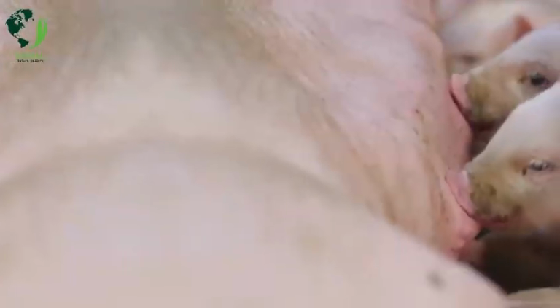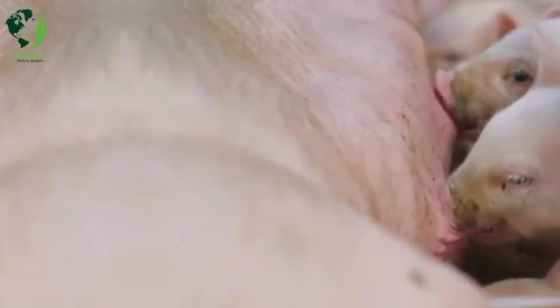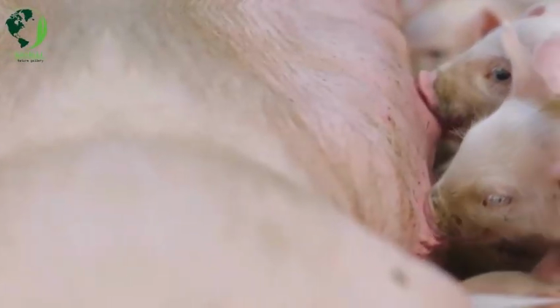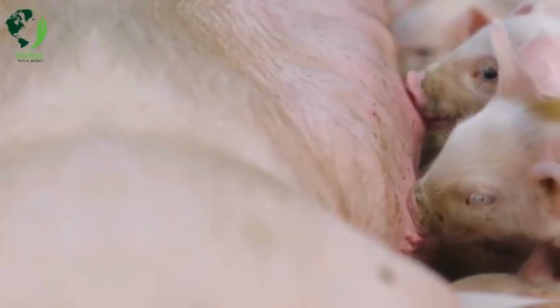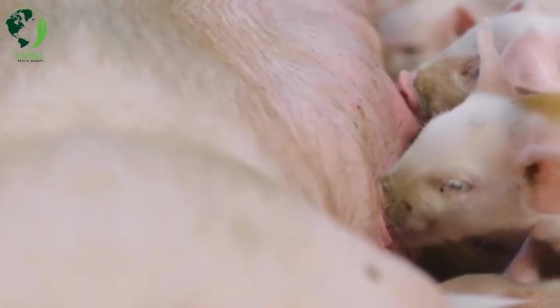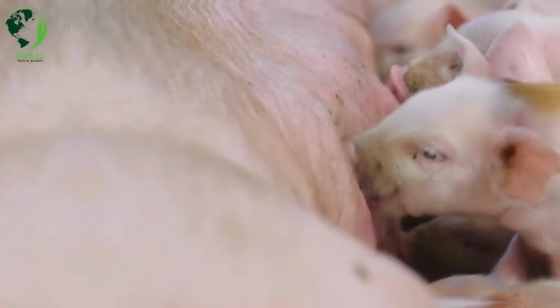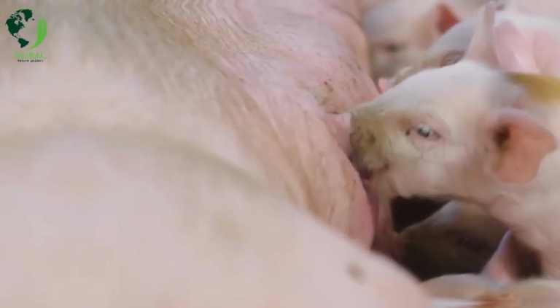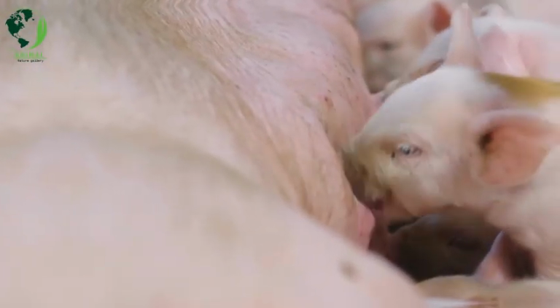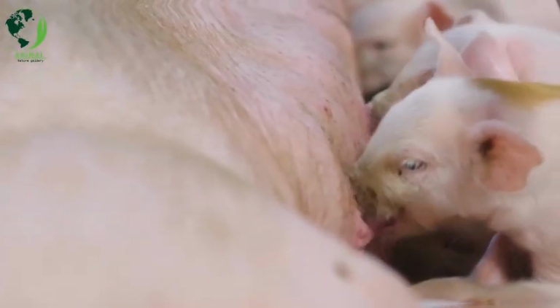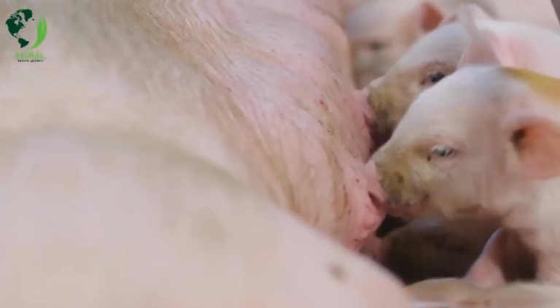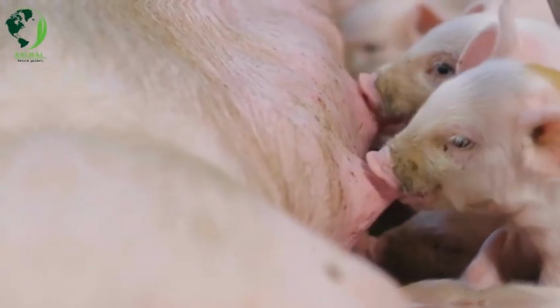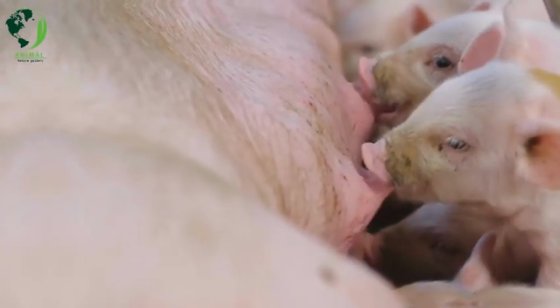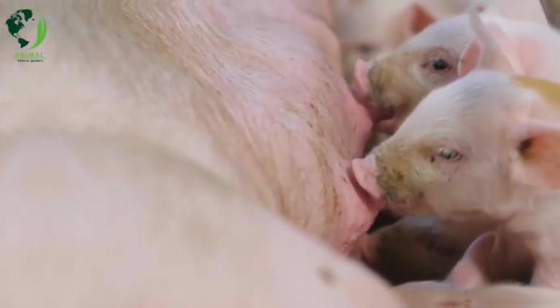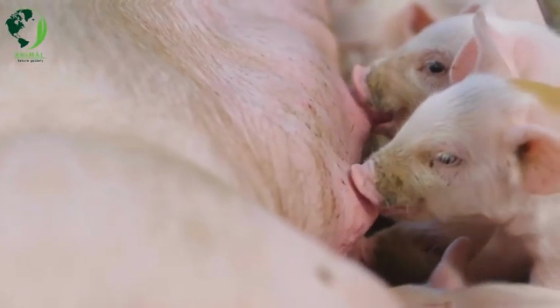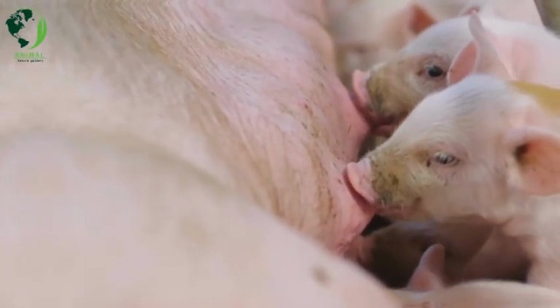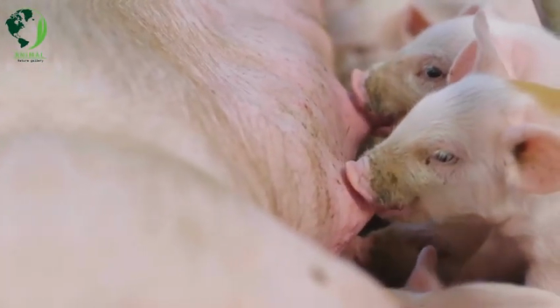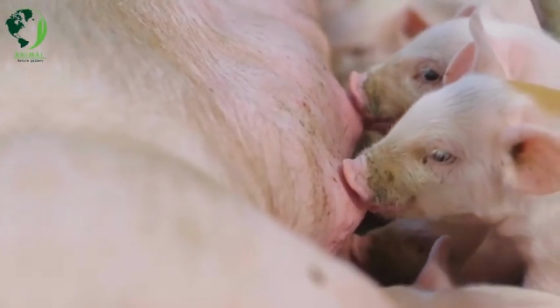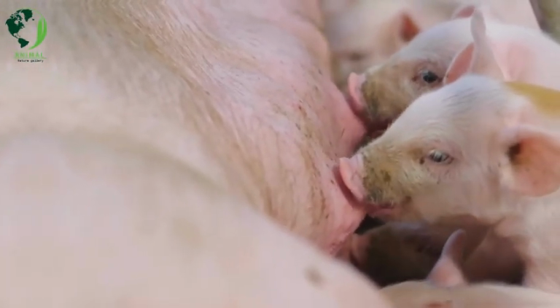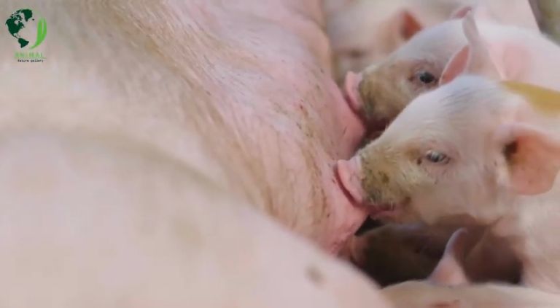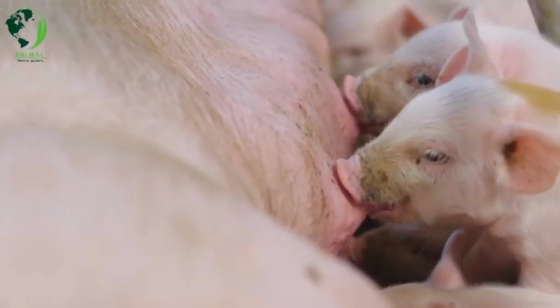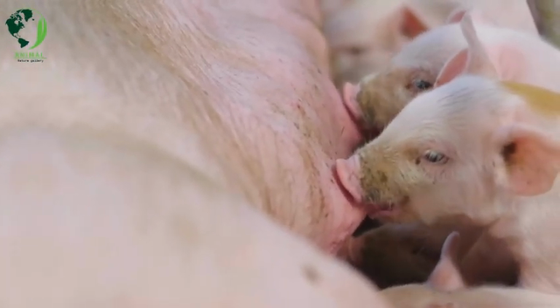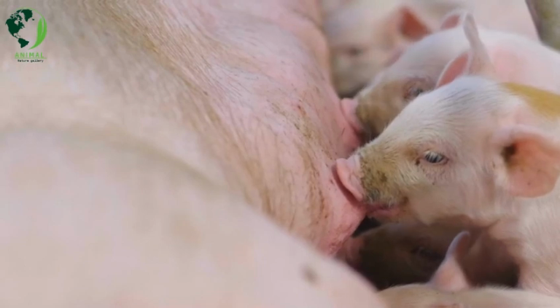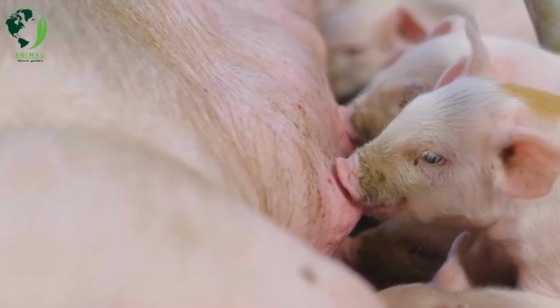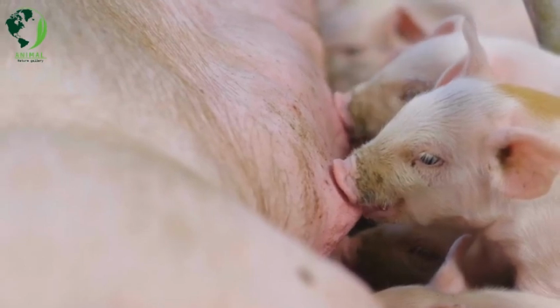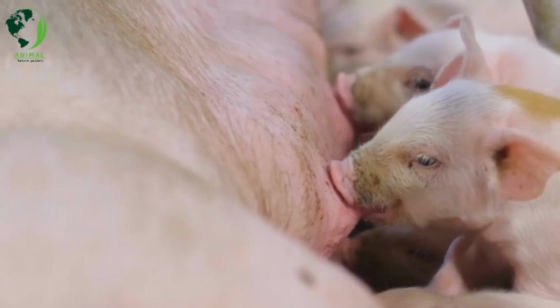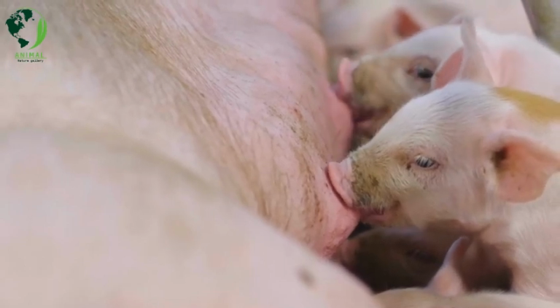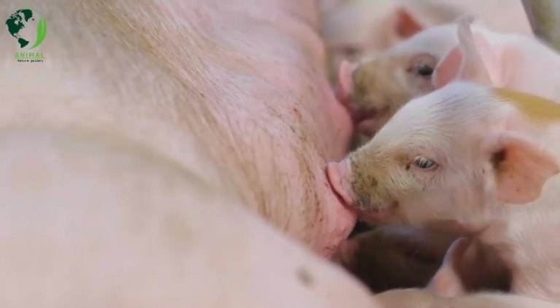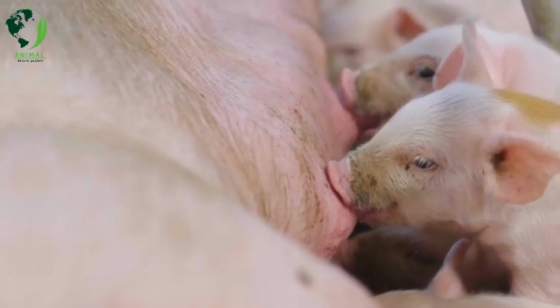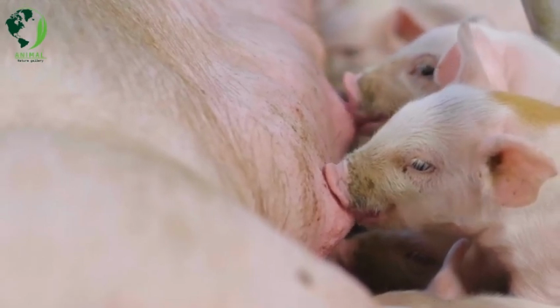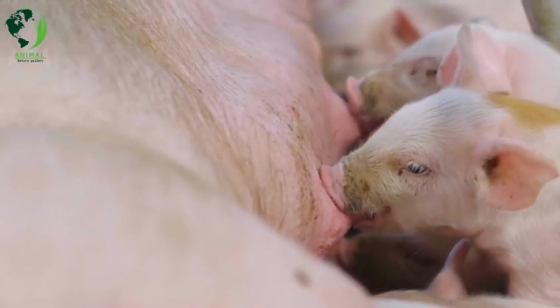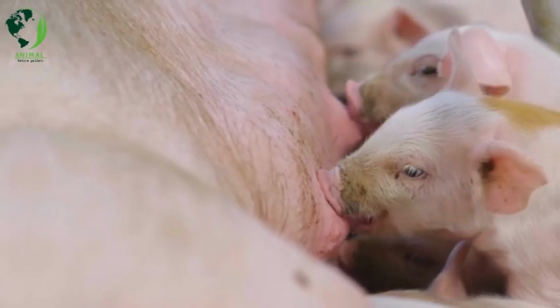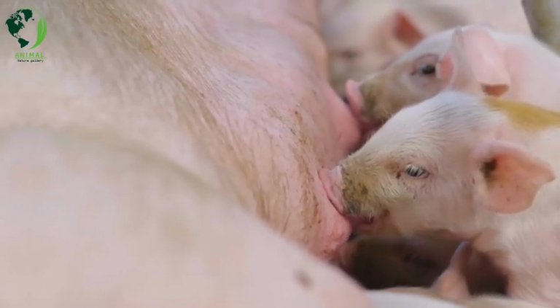There are numerous pig breeds around the world, each with its own characteristics, uses, and appearance. Here are some notable pig breeds.